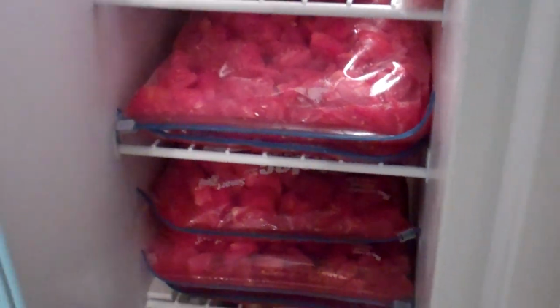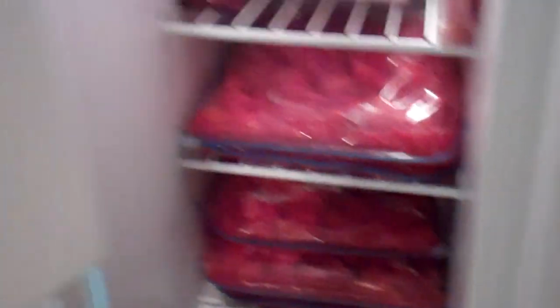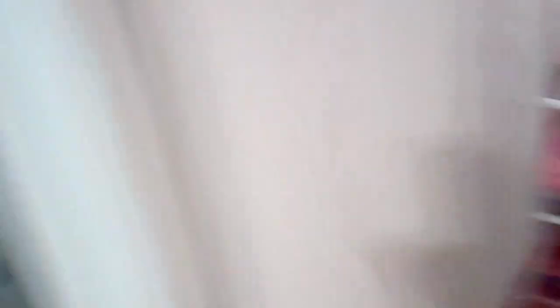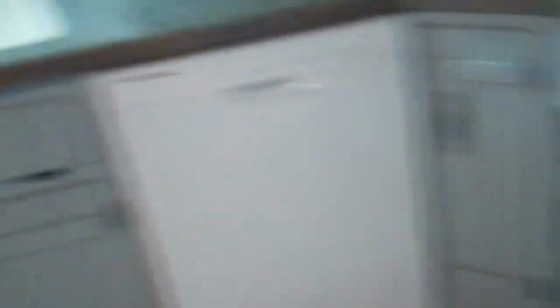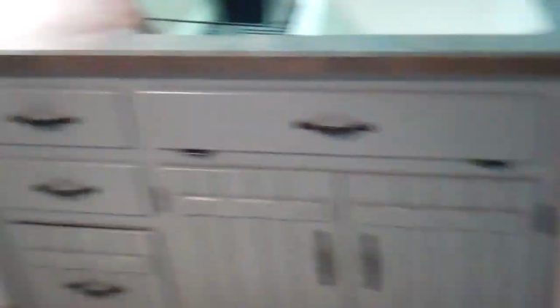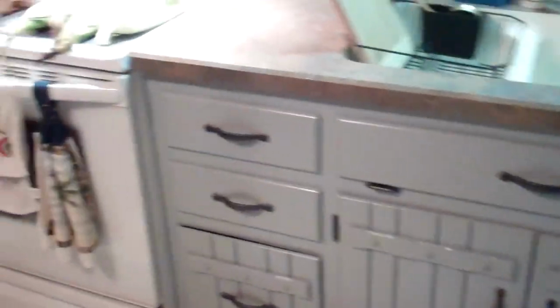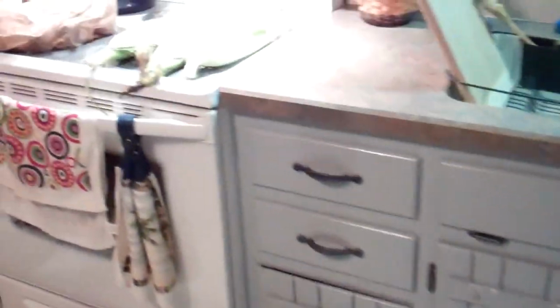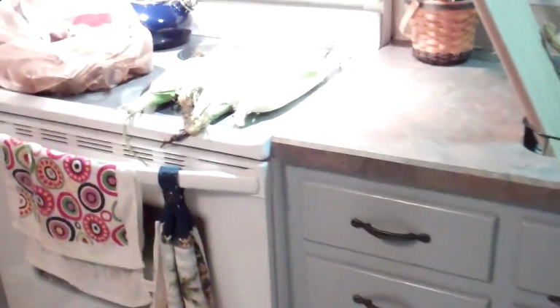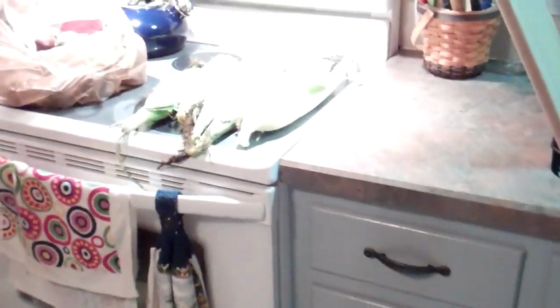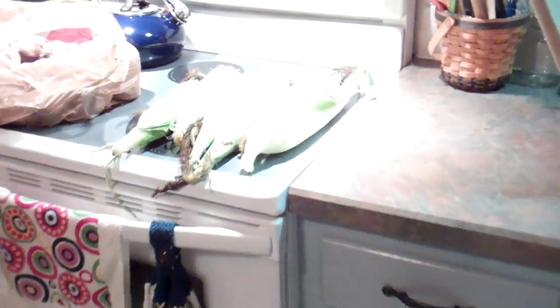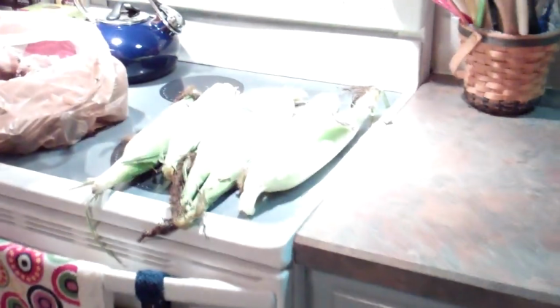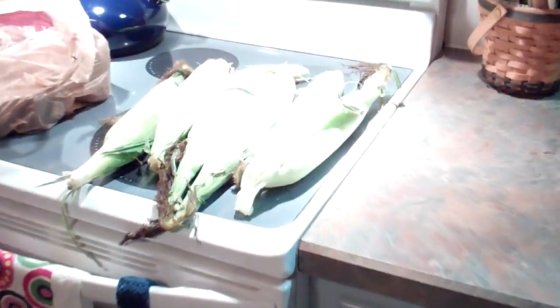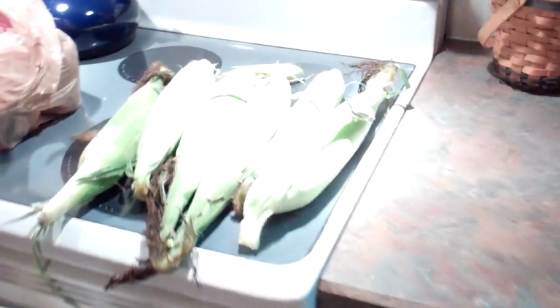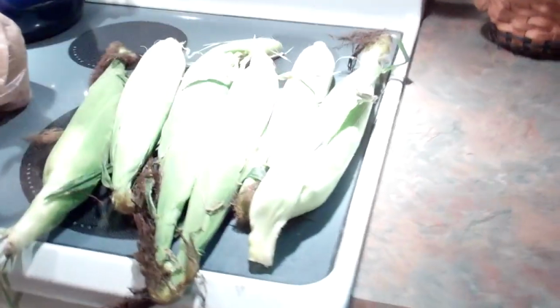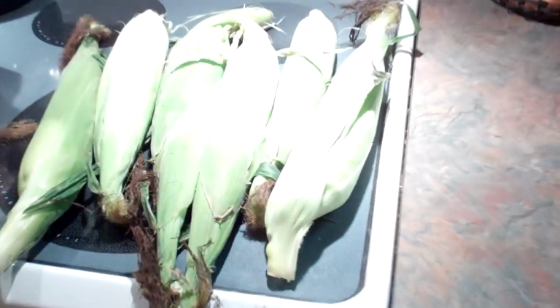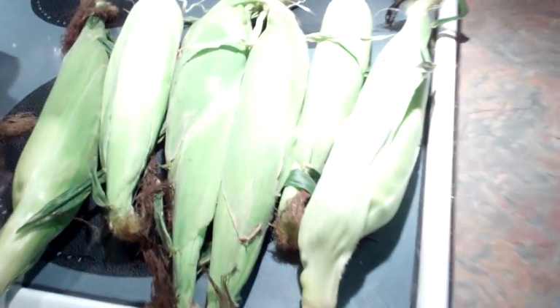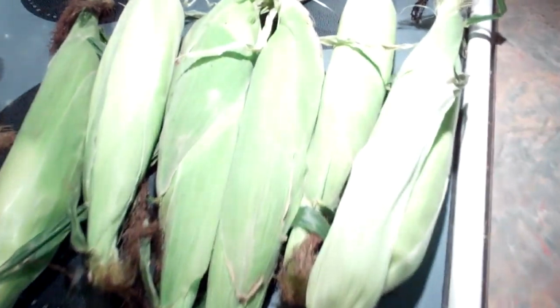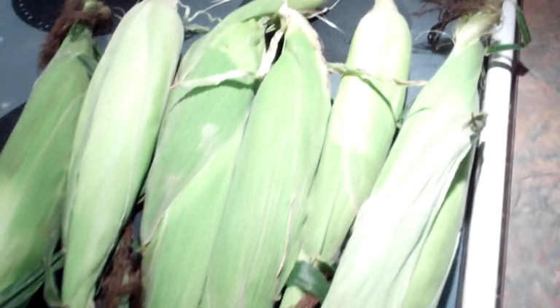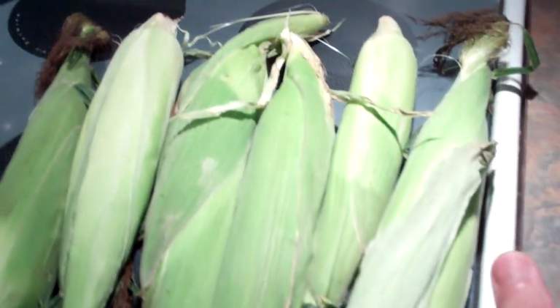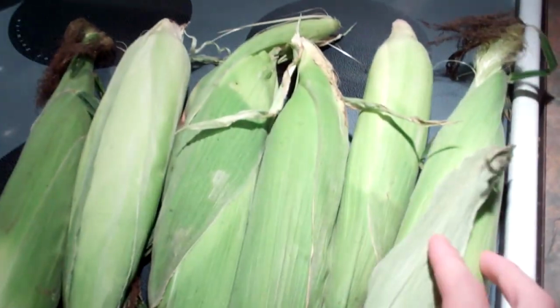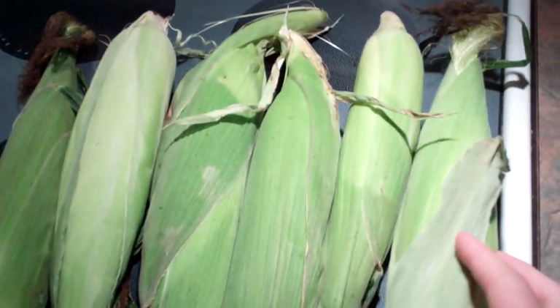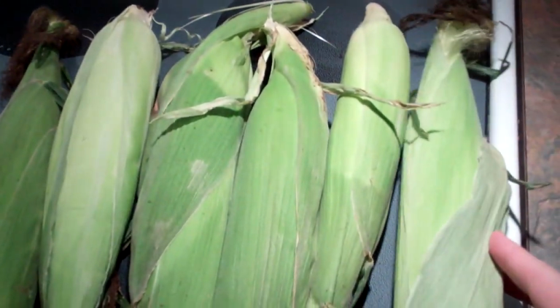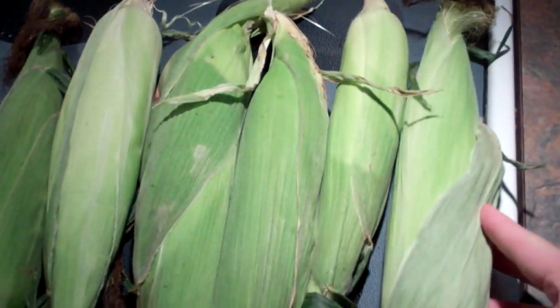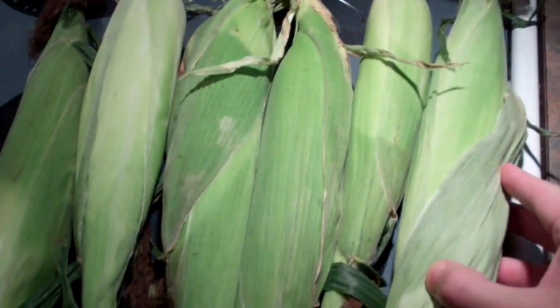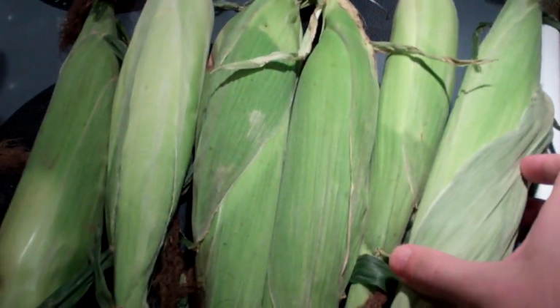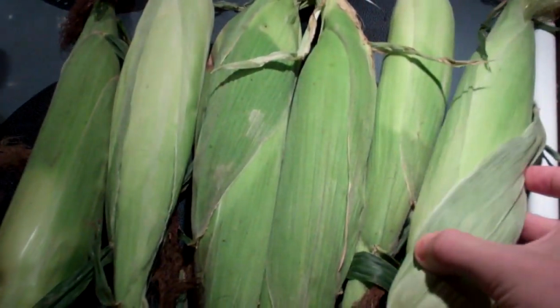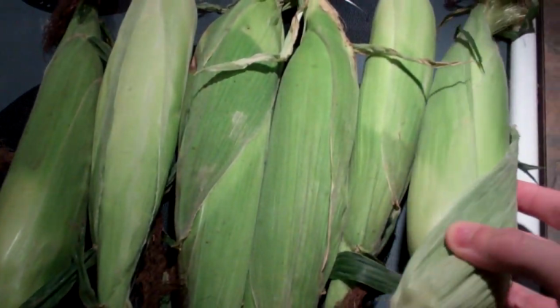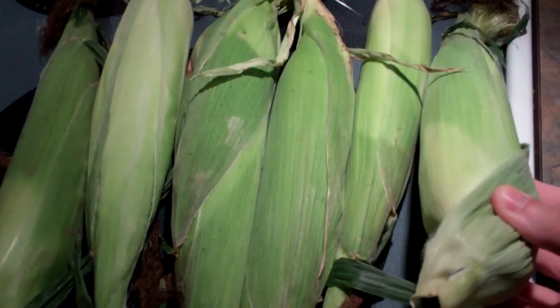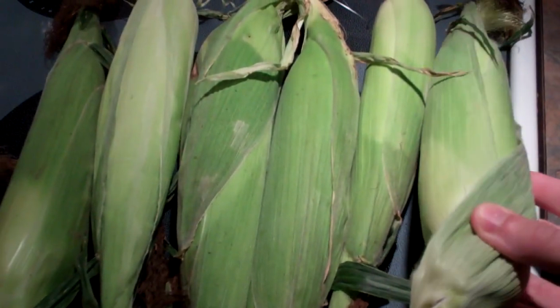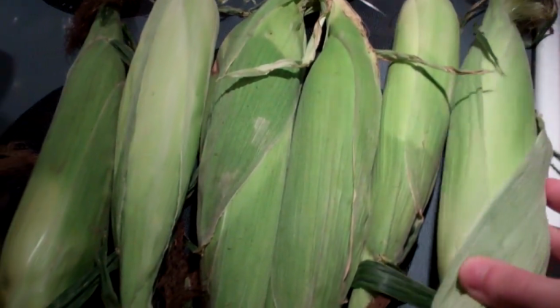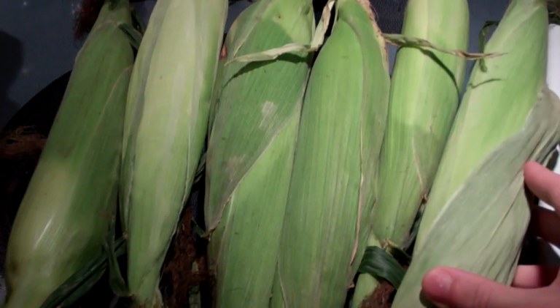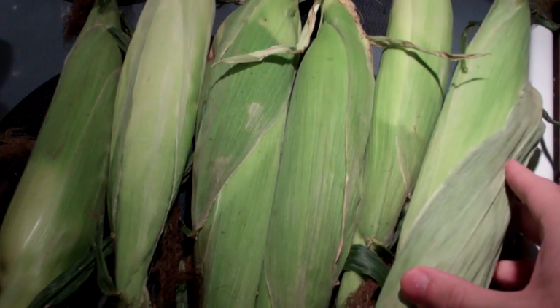Then if you come over here, our neighbor's a farmer, and he dropped off some corn for us. So we'll be eating this within the next day or so.